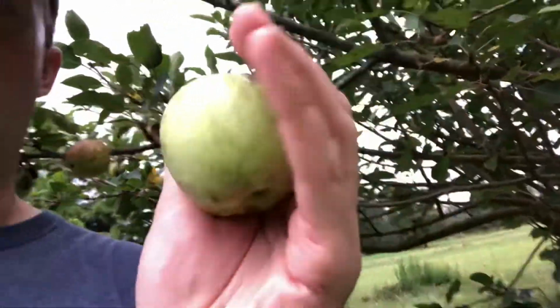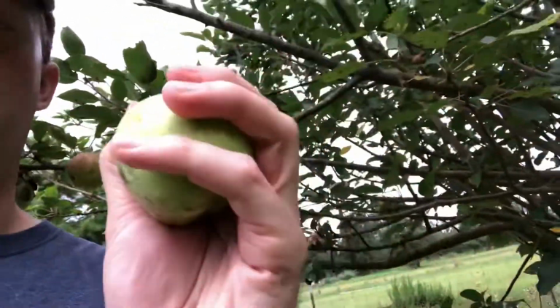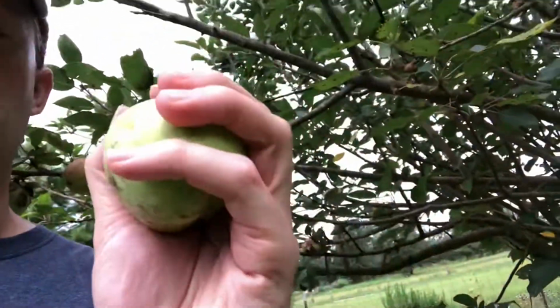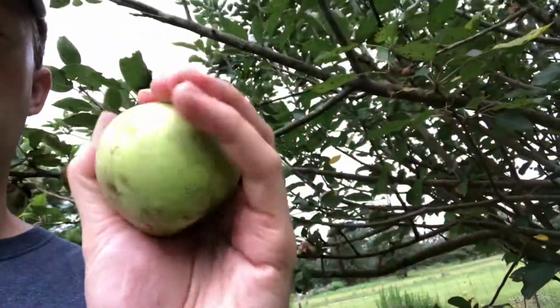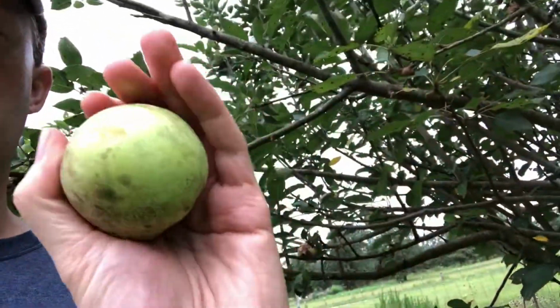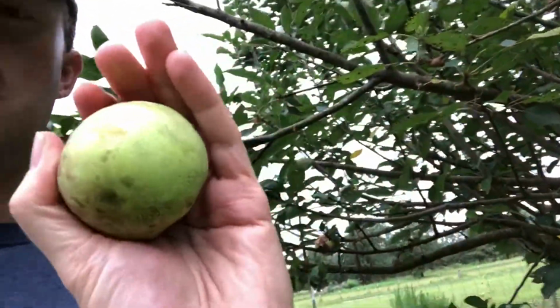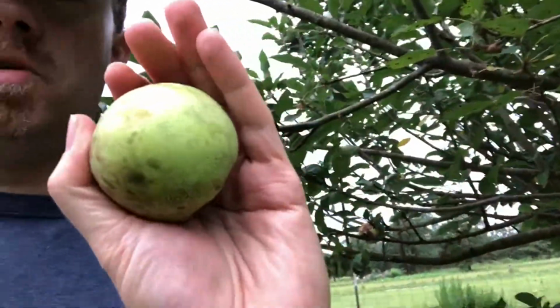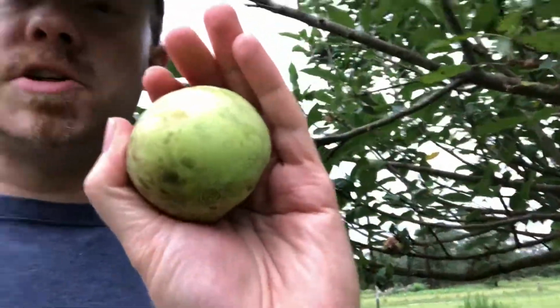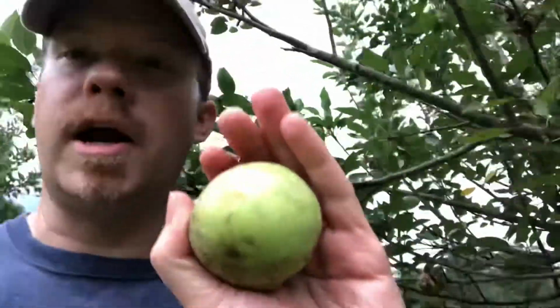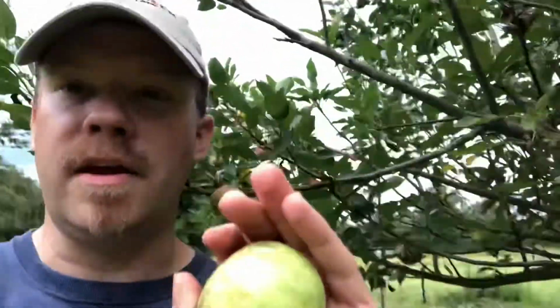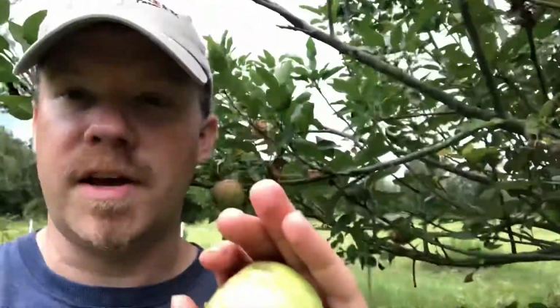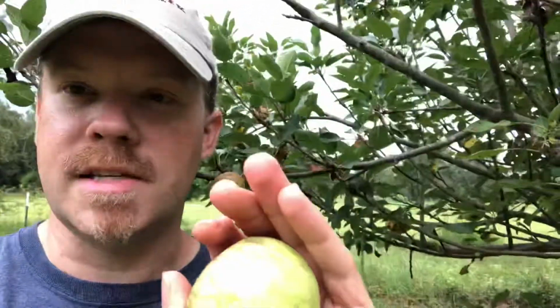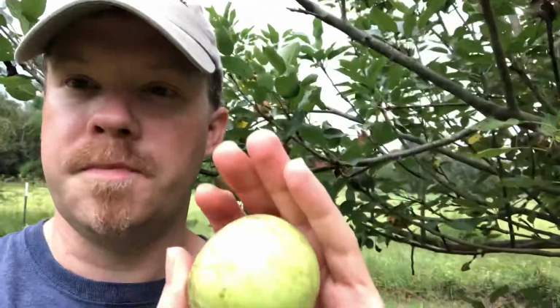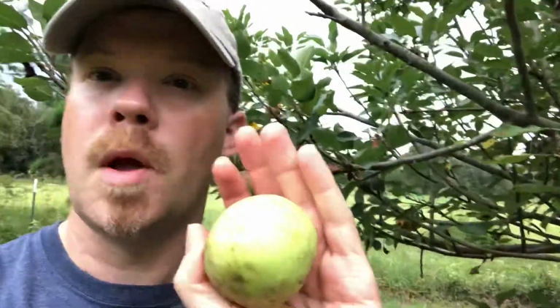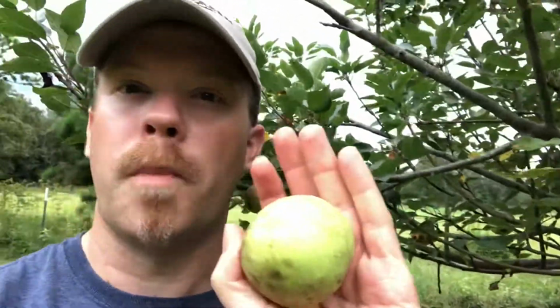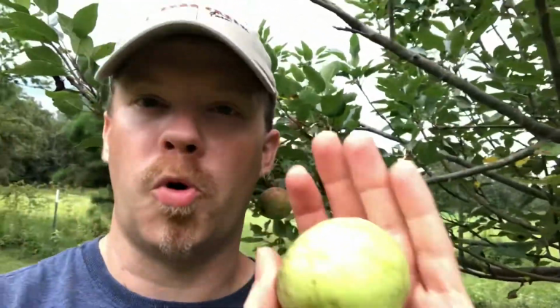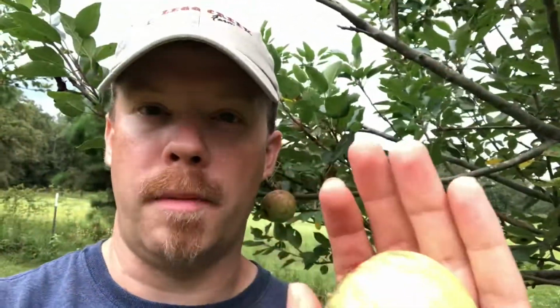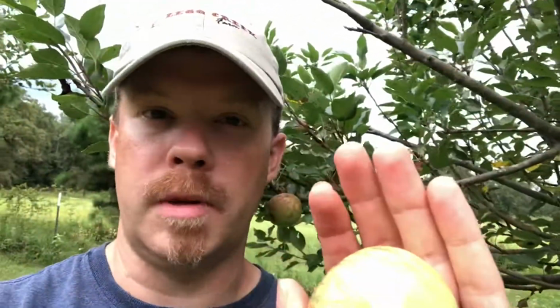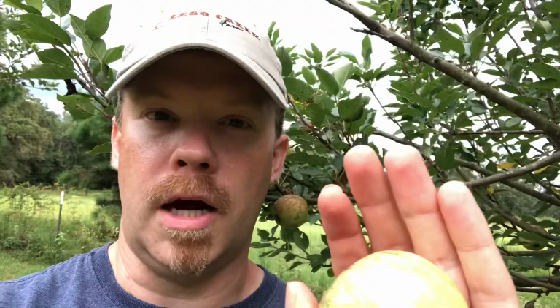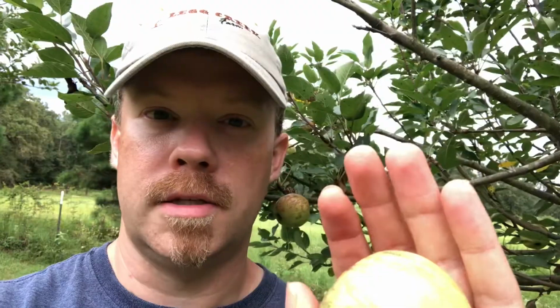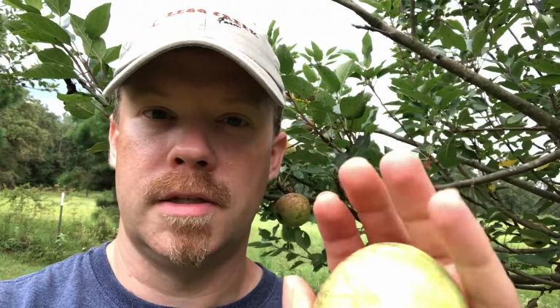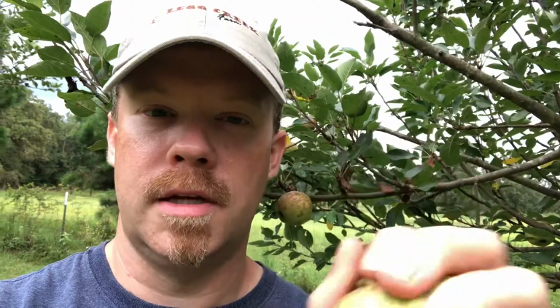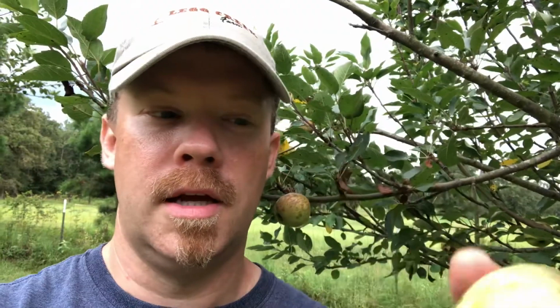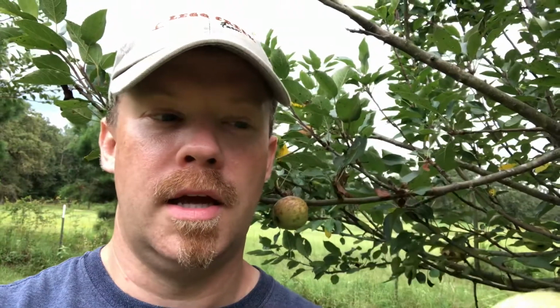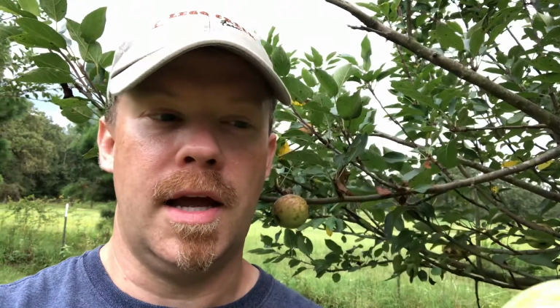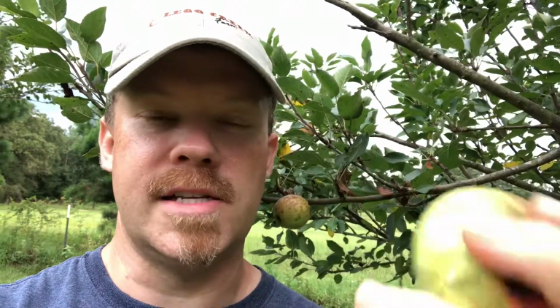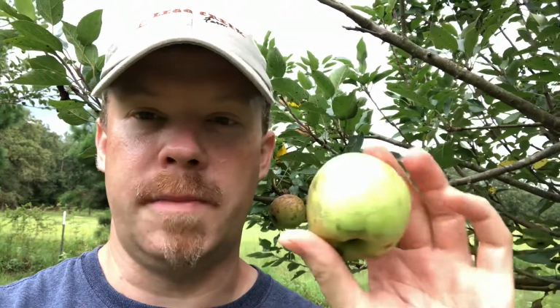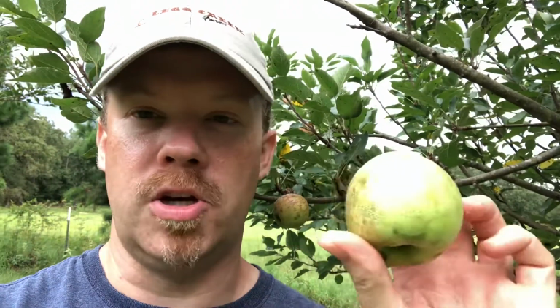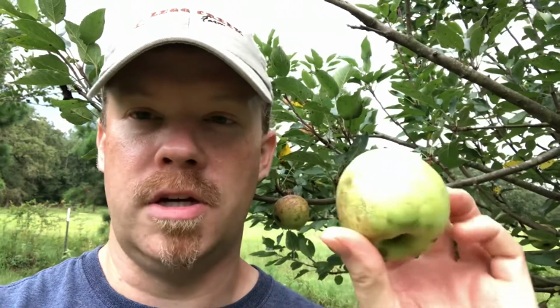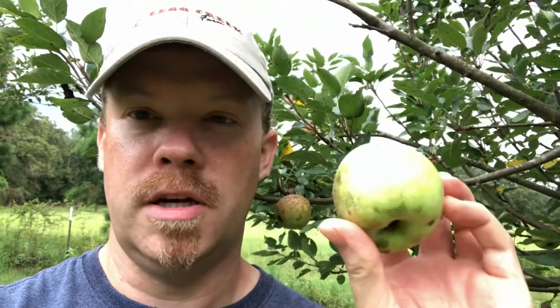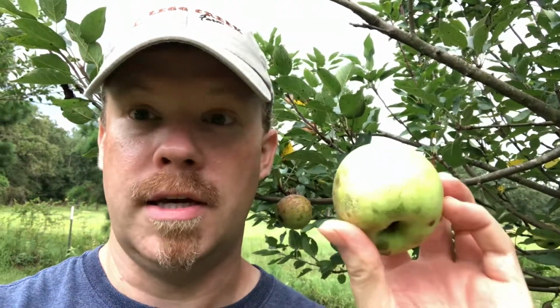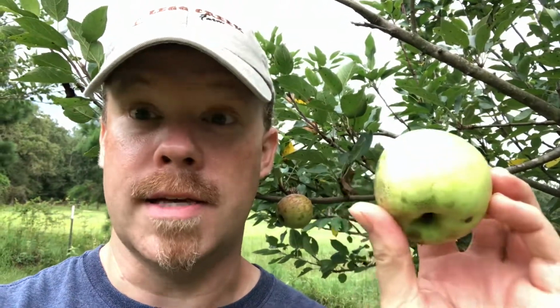Am I going to sell these in the store as grade A fancy? Probably not. Is it going to be good? Yes.